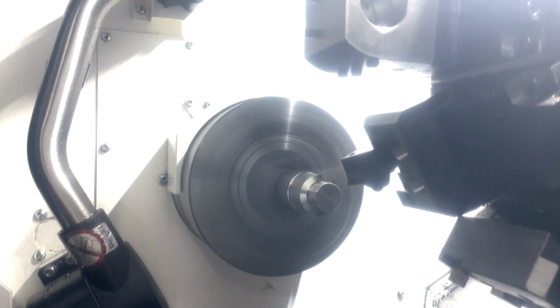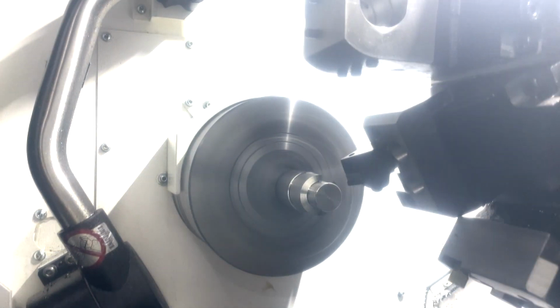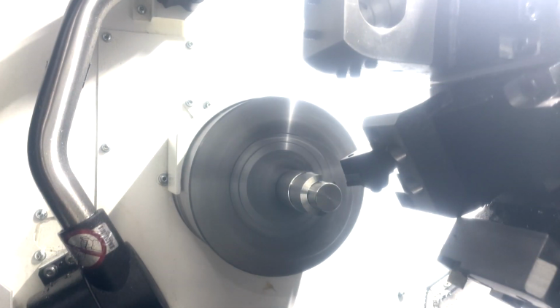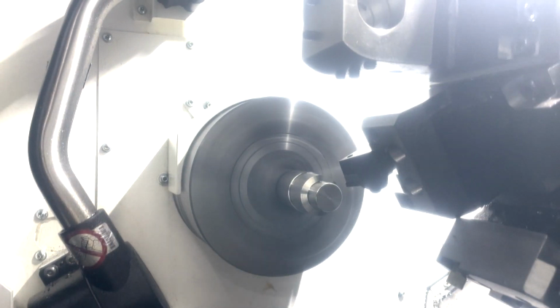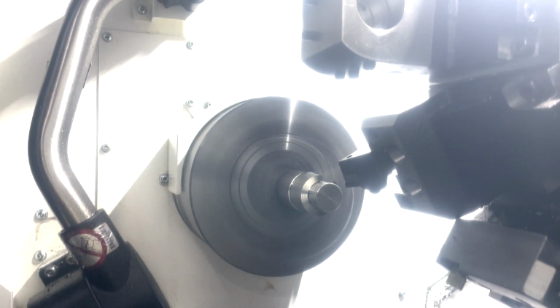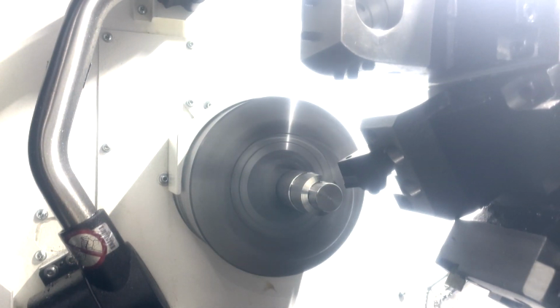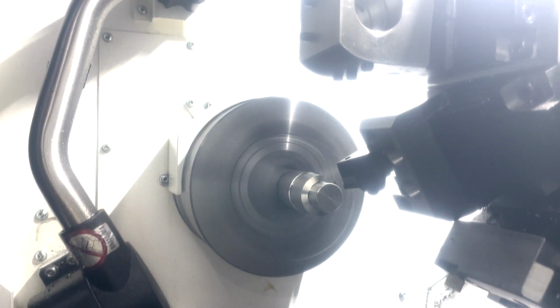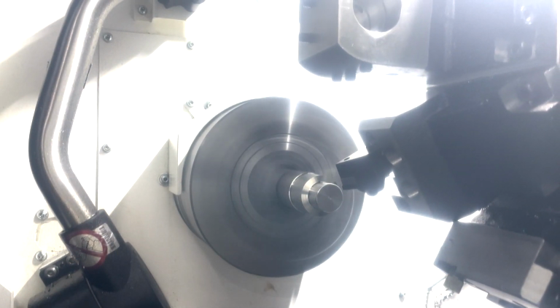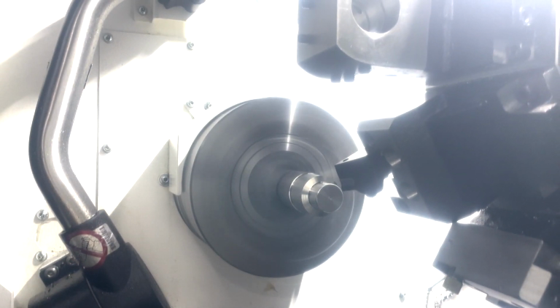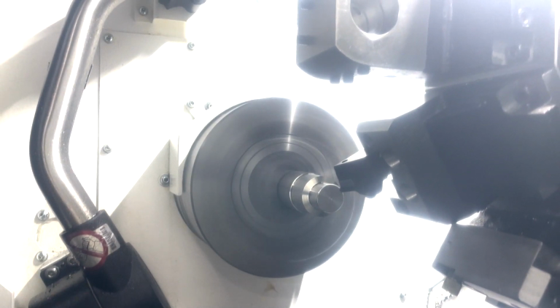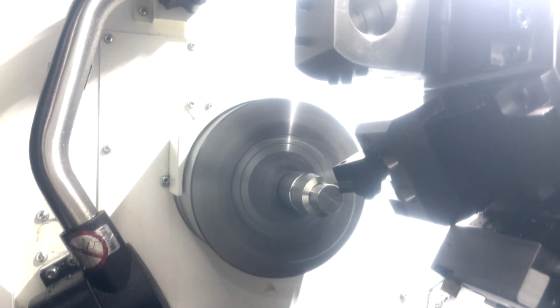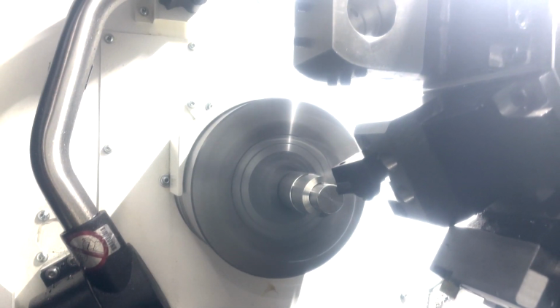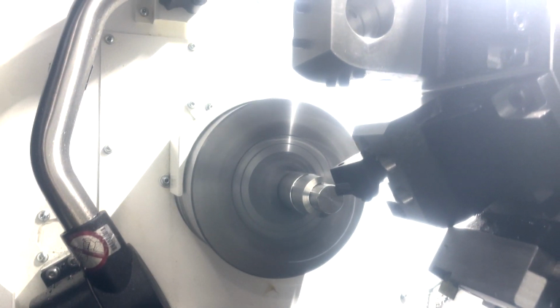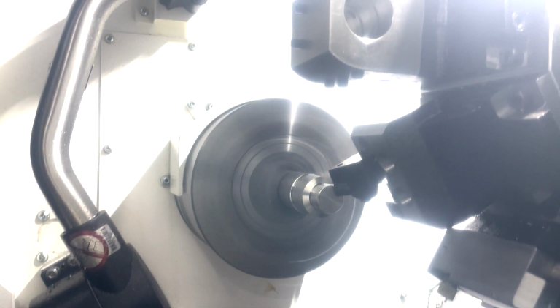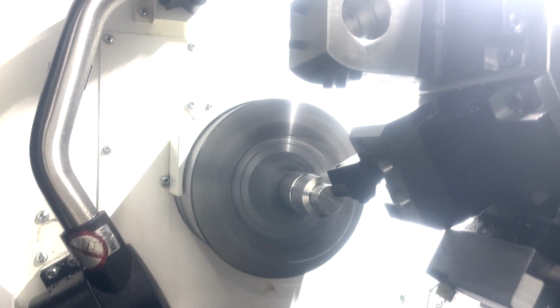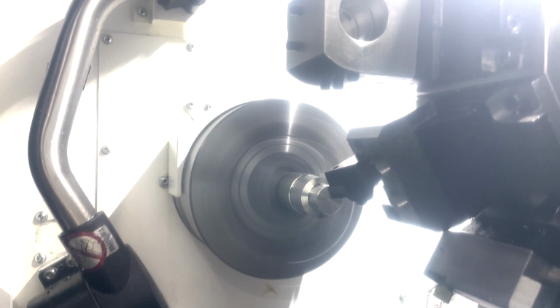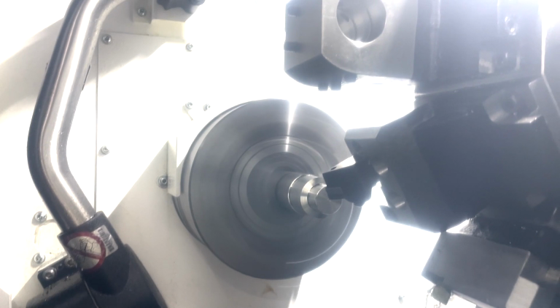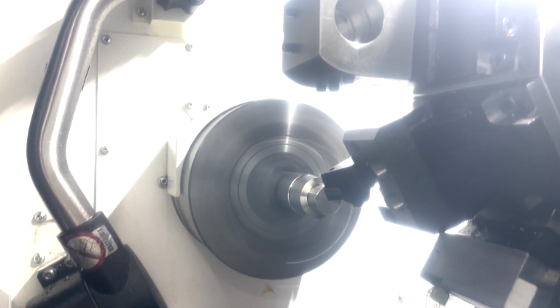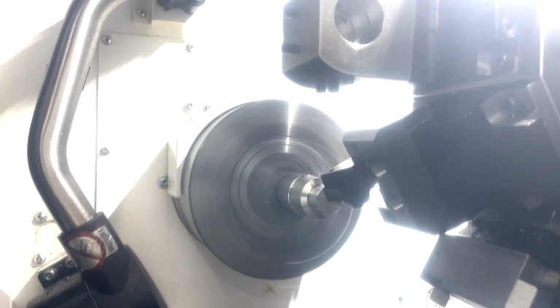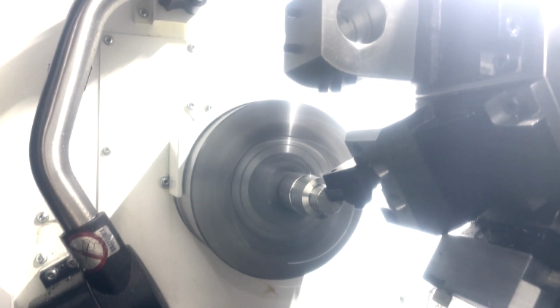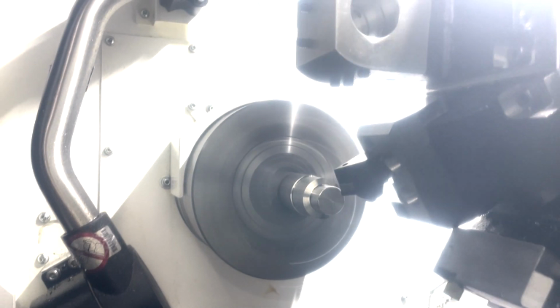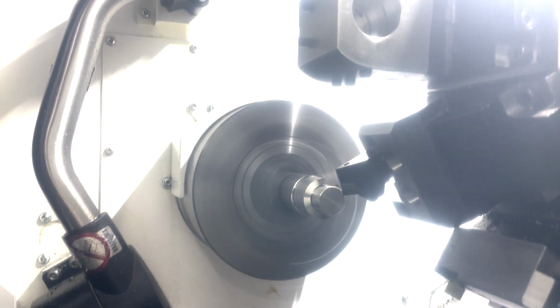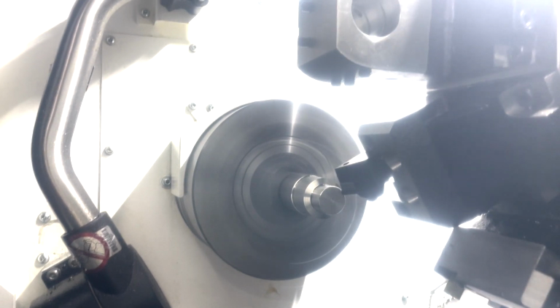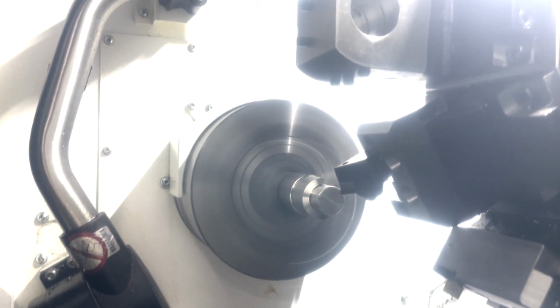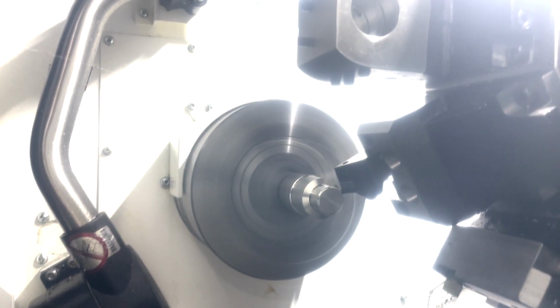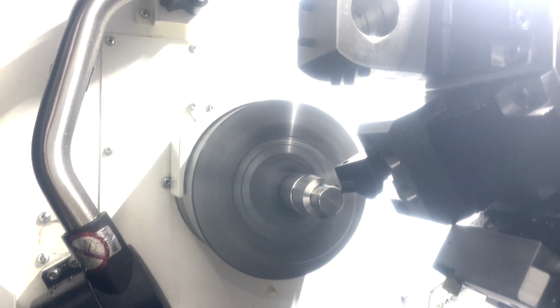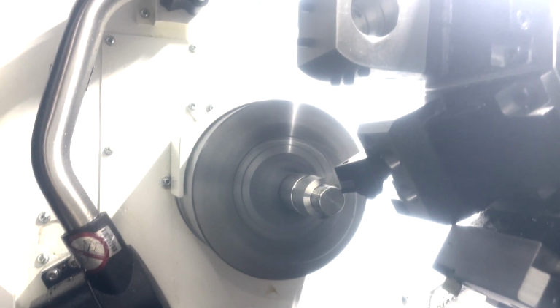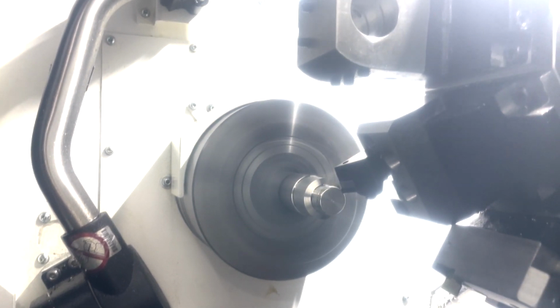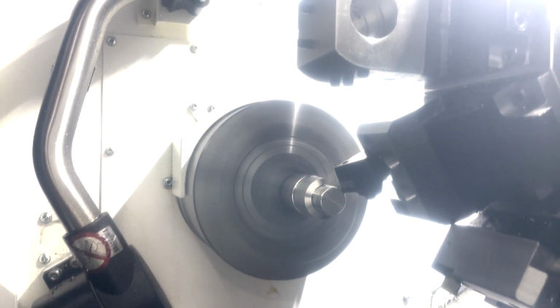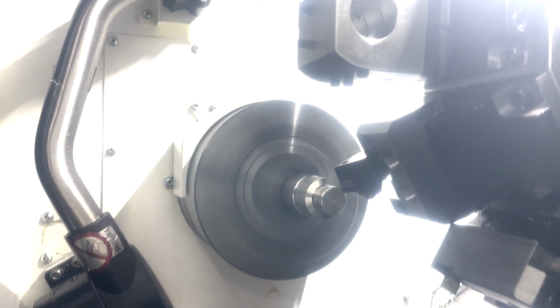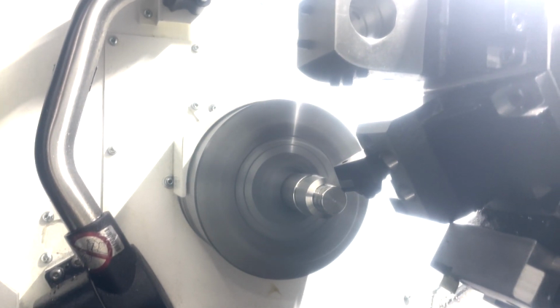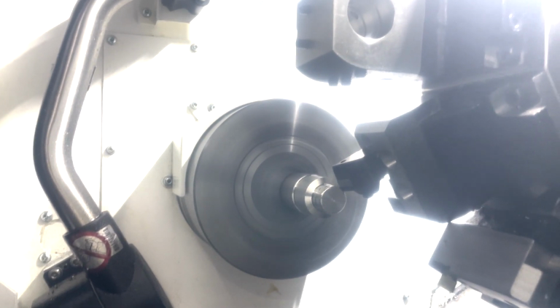Now we've got a finish tool — a 55-degree turning tool — come down, face the part, and finish turning the OD.